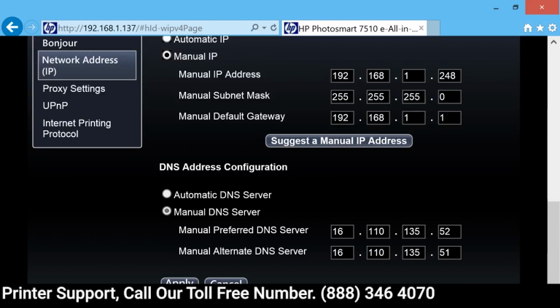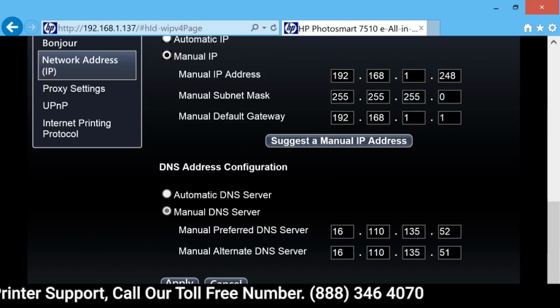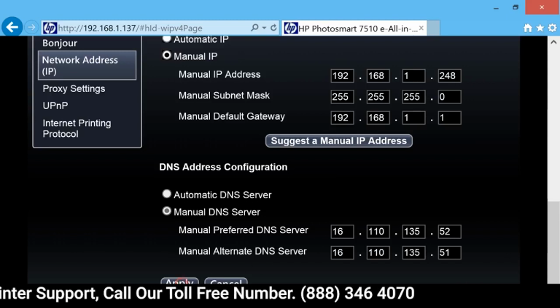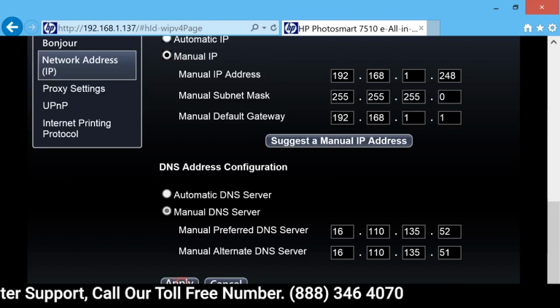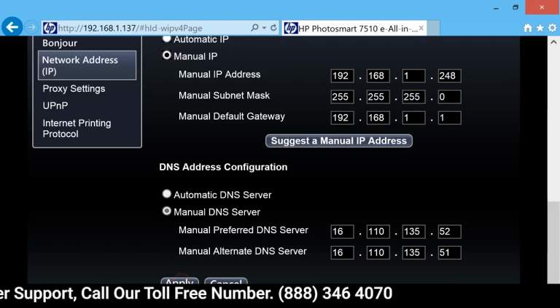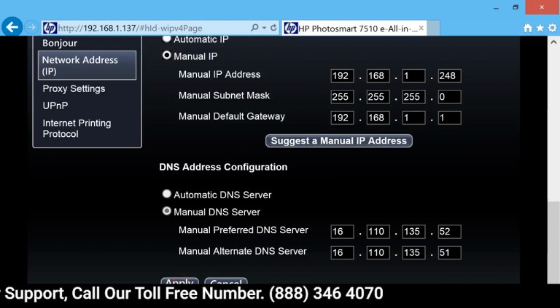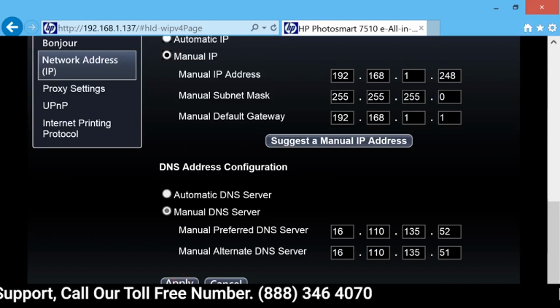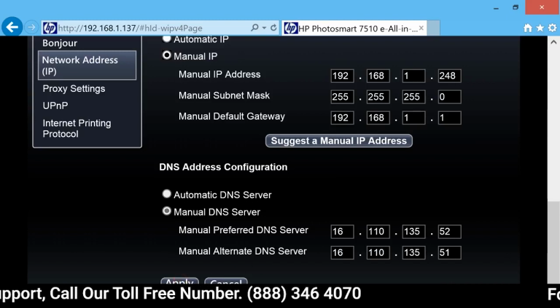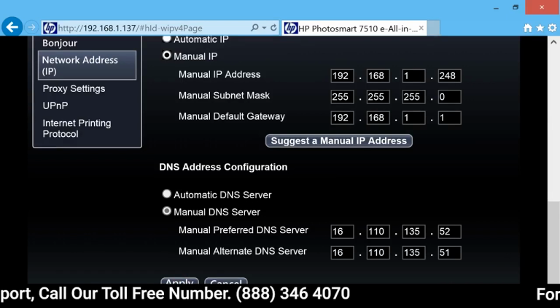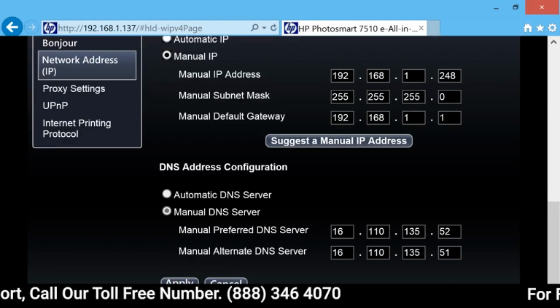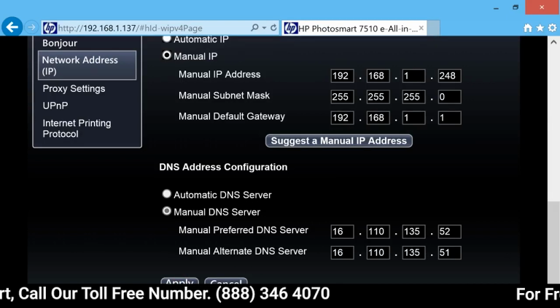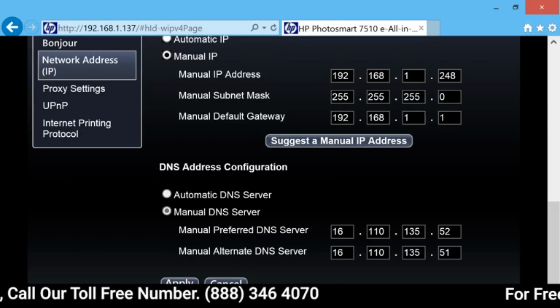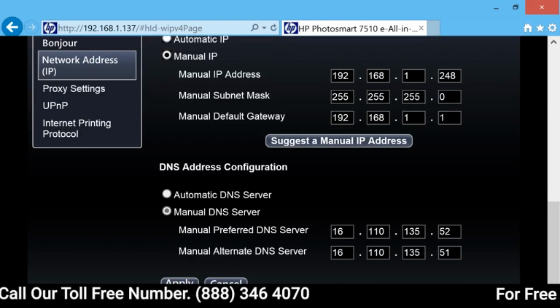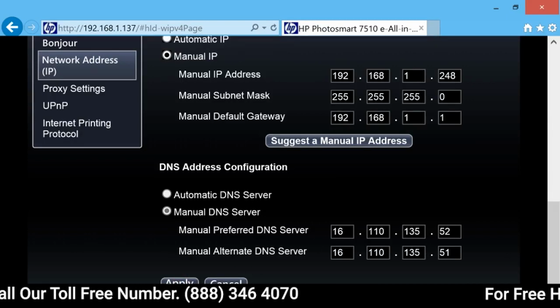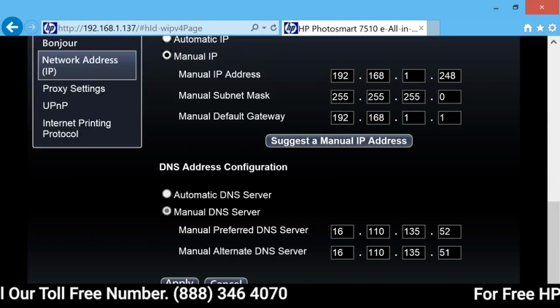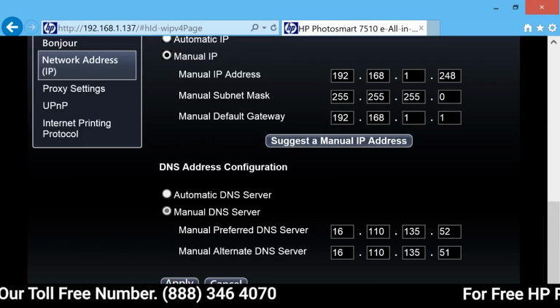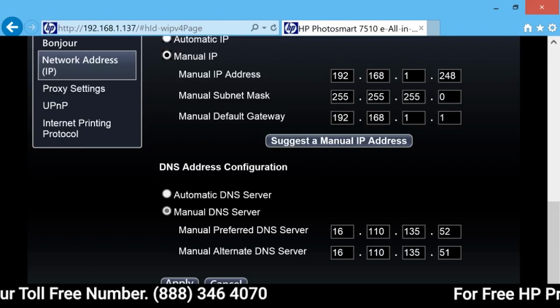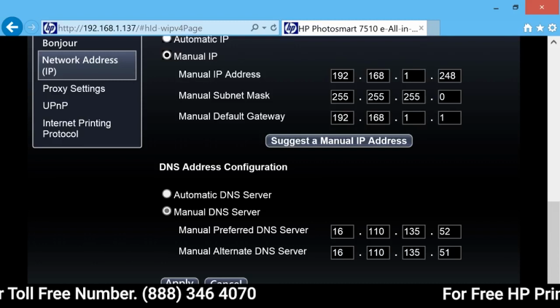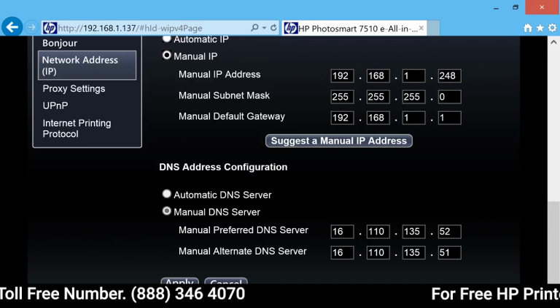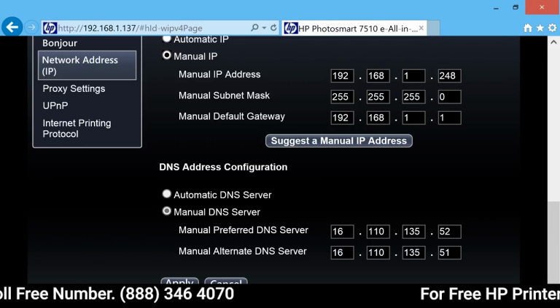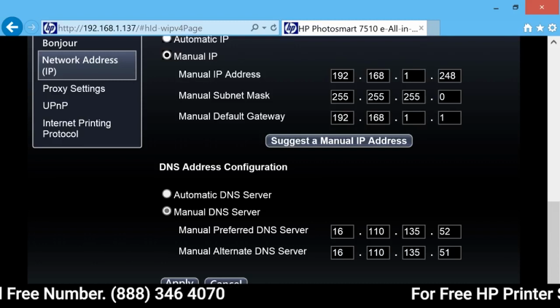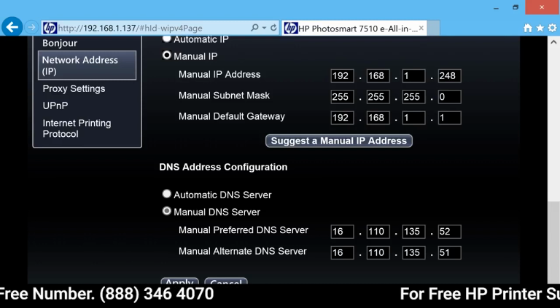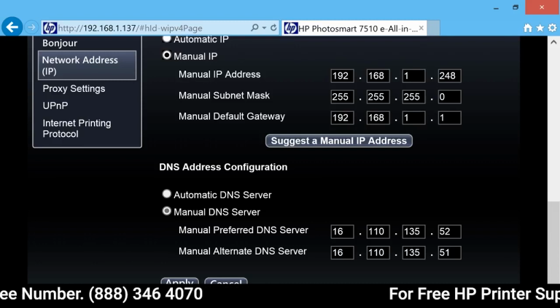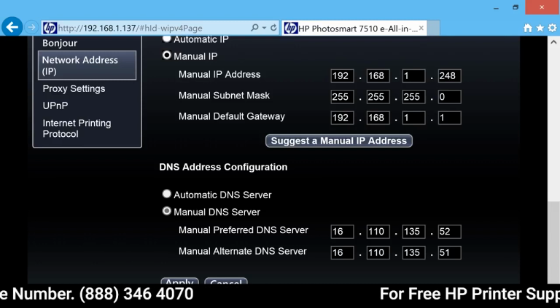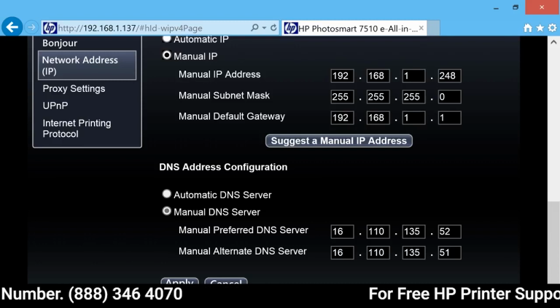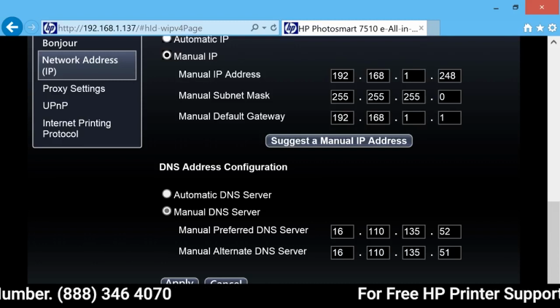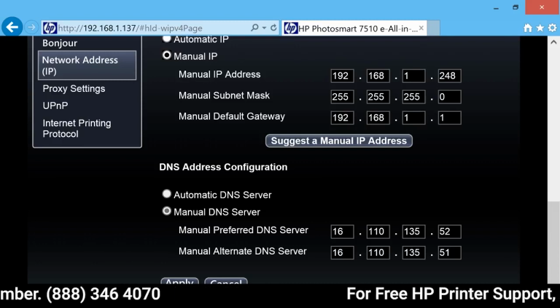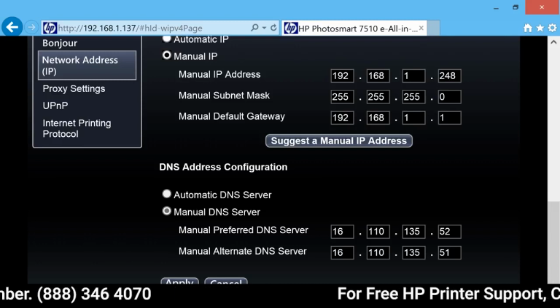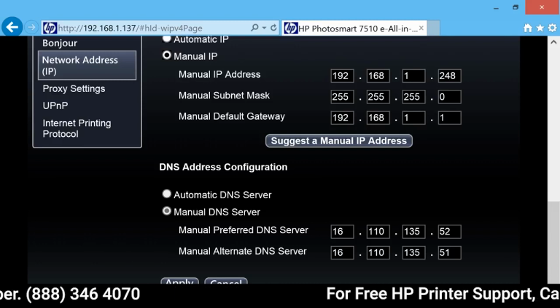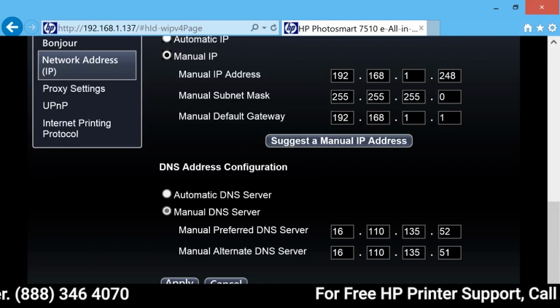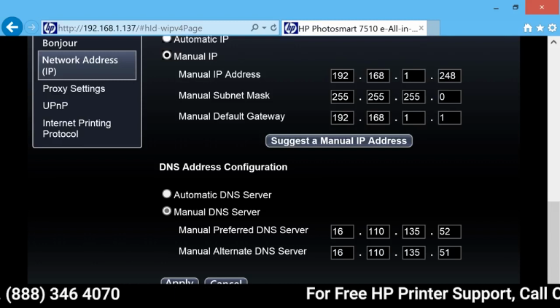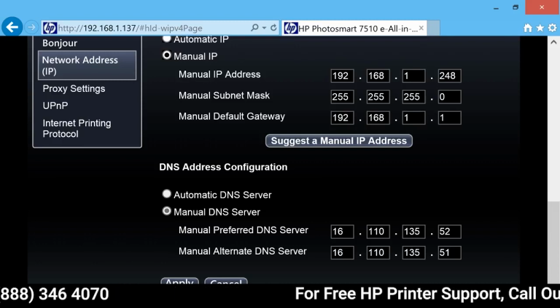Click Apply. The static IP address is now assigned. Your printer is ready for regular use.